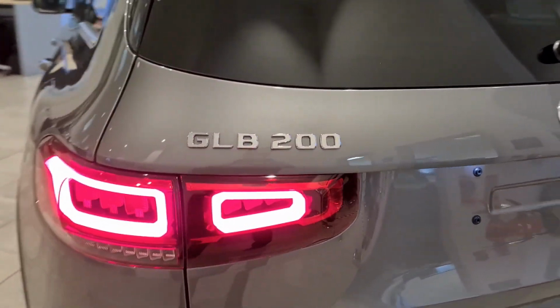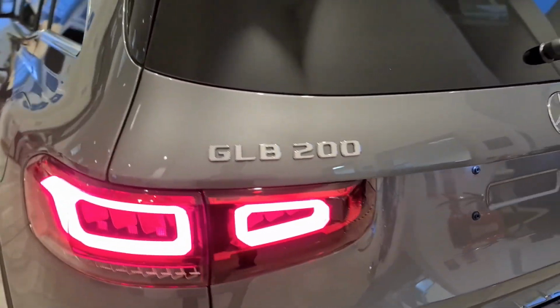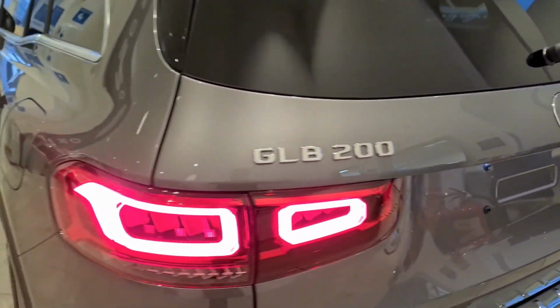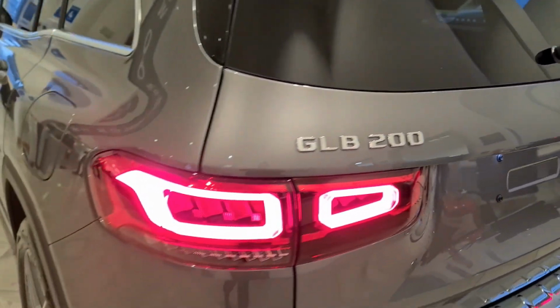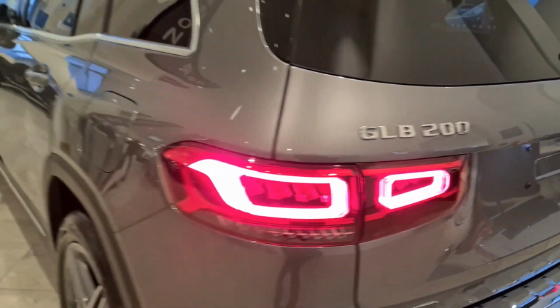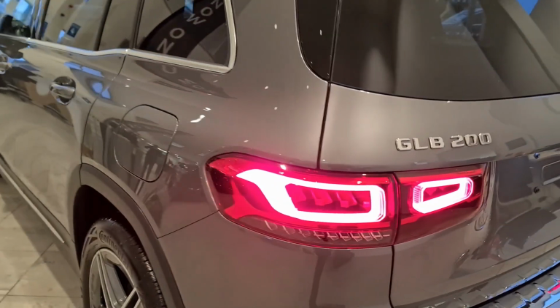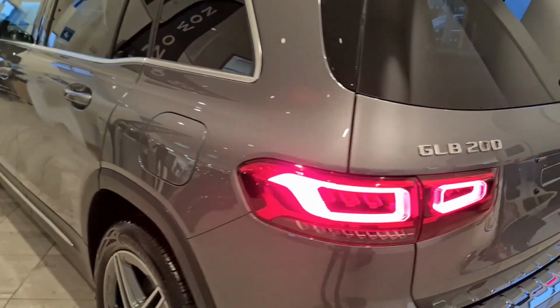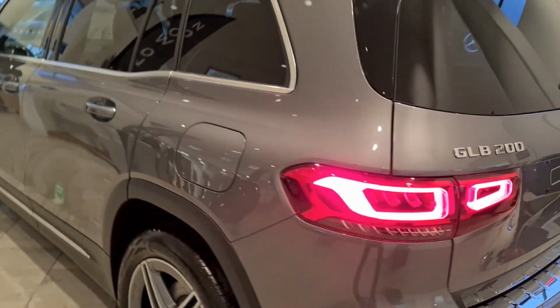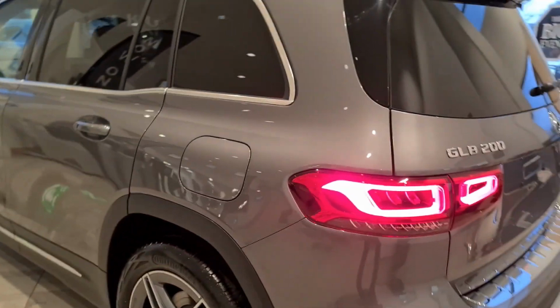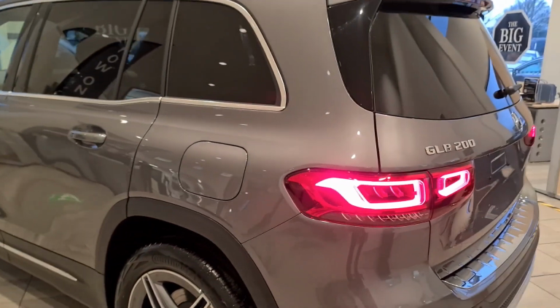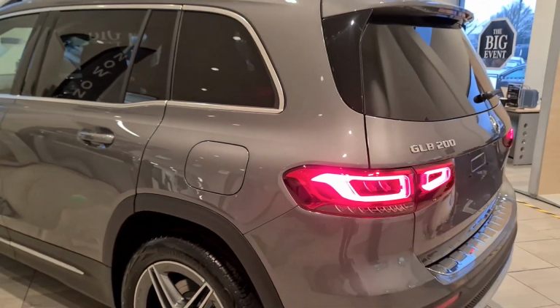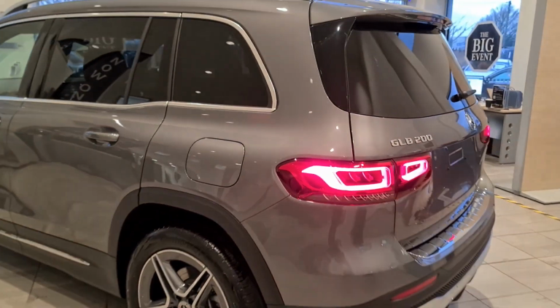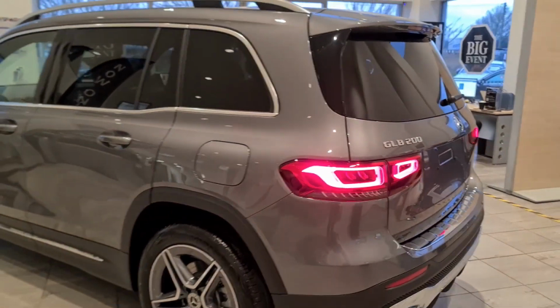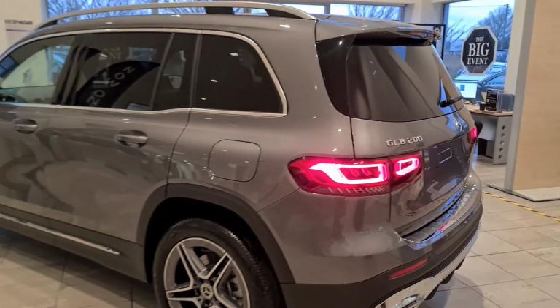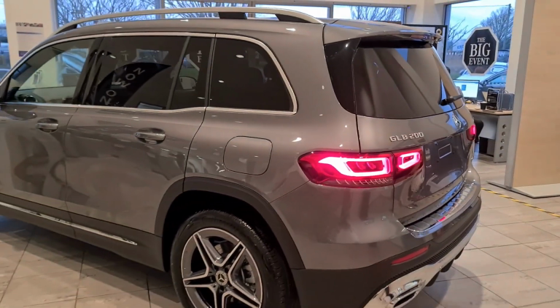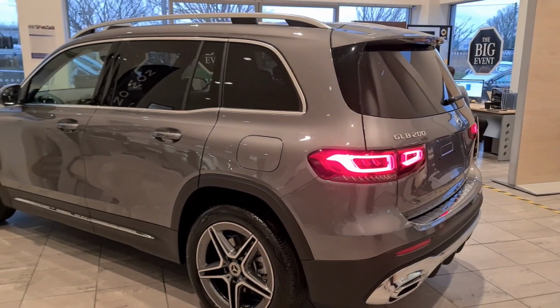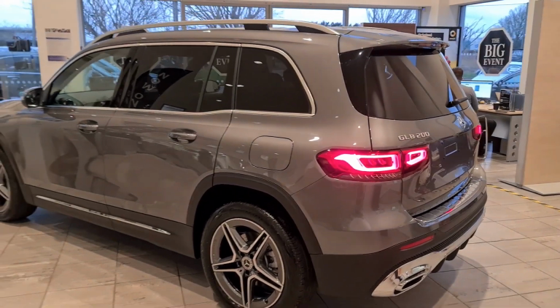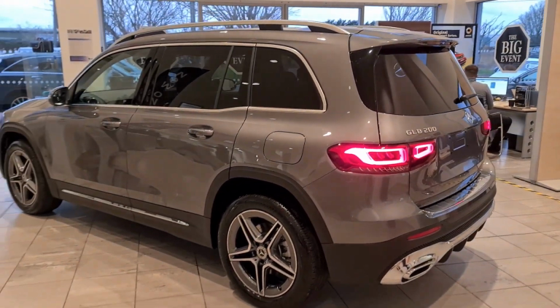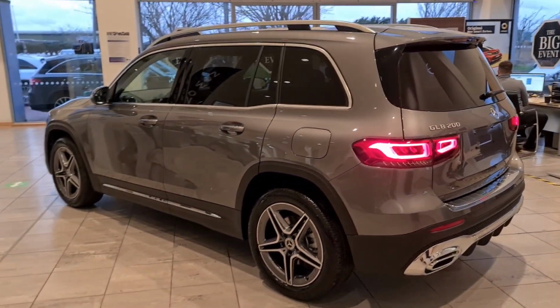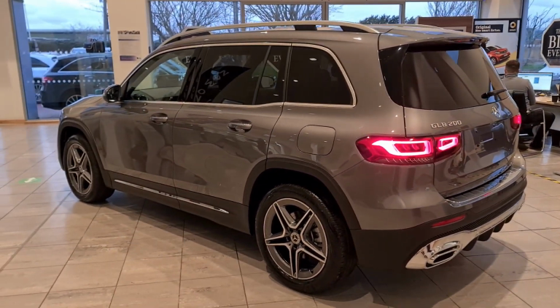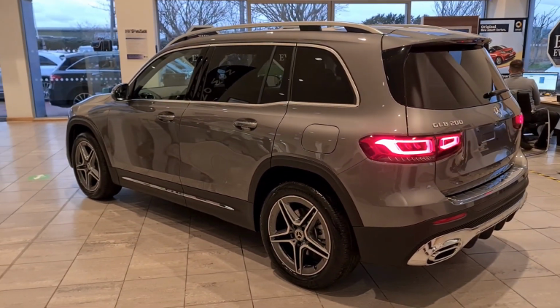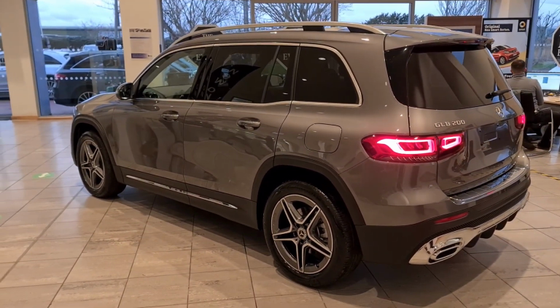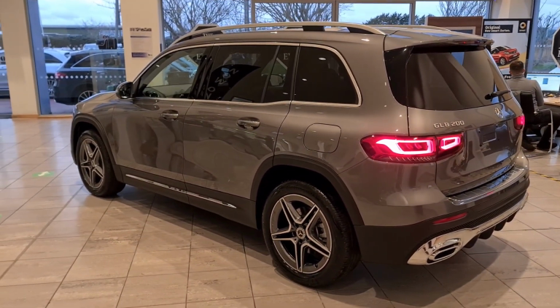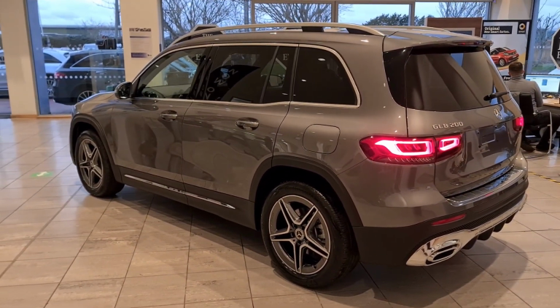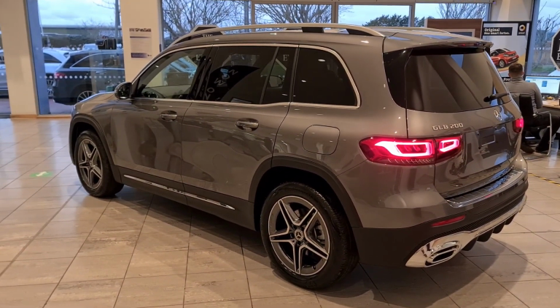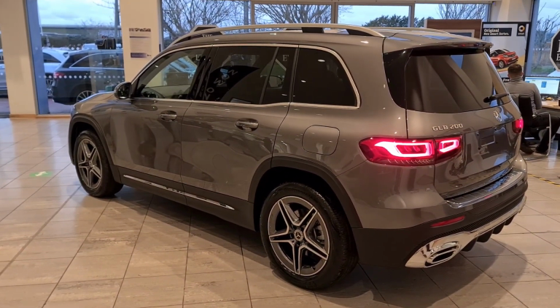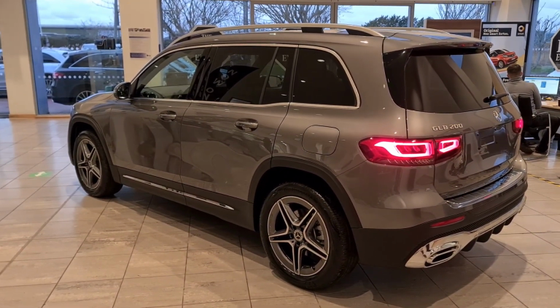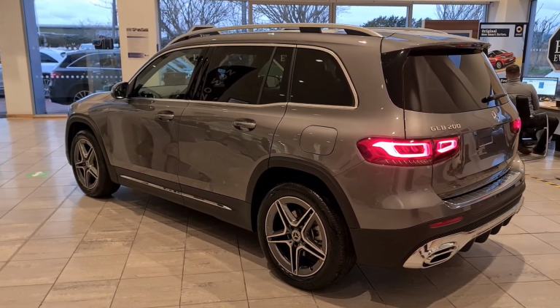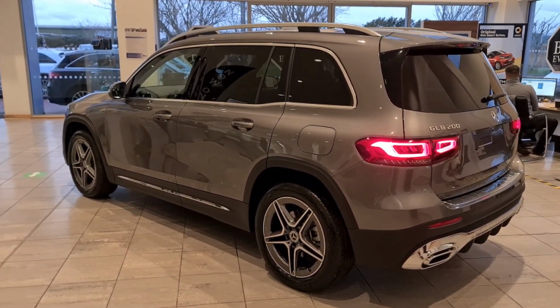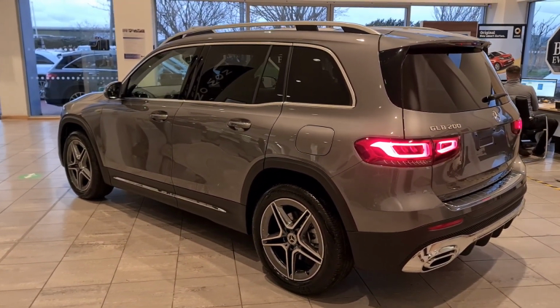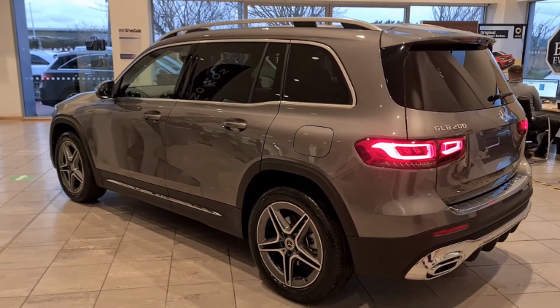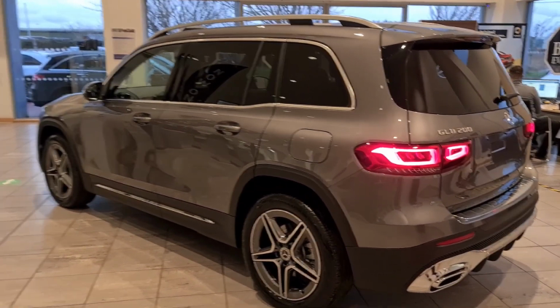Just to show you another view — the car is under the showroom lights and looking absolutely fantastic. What we should do is jump into the boot.